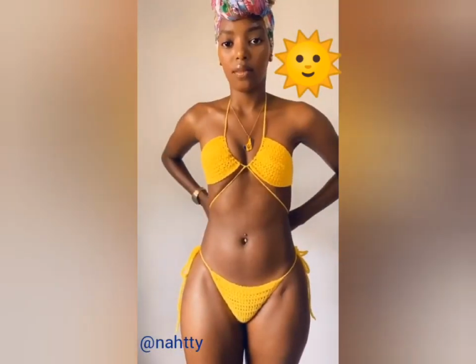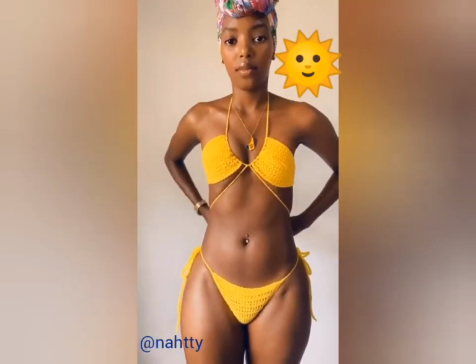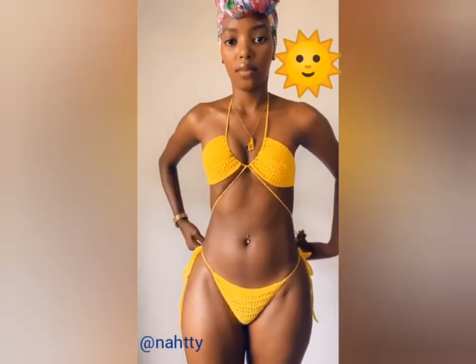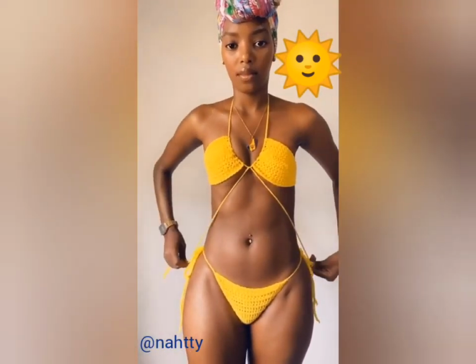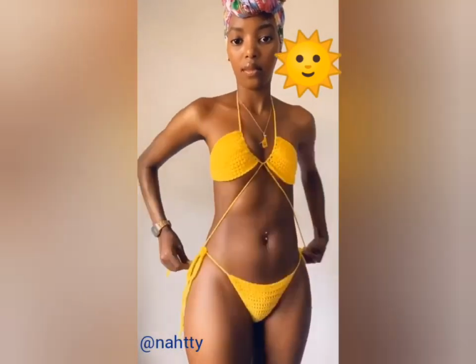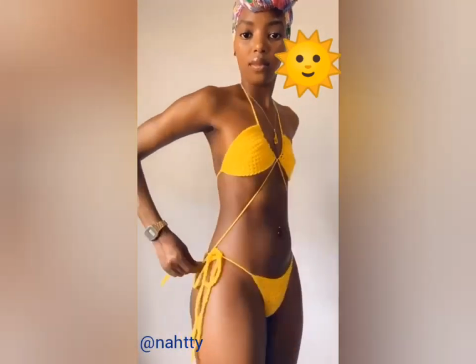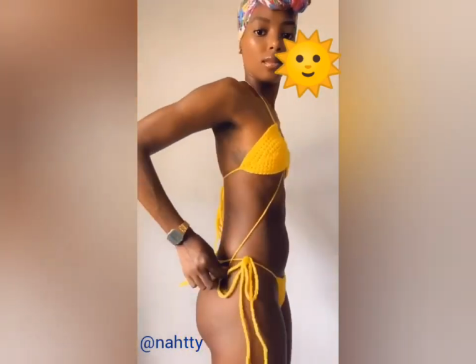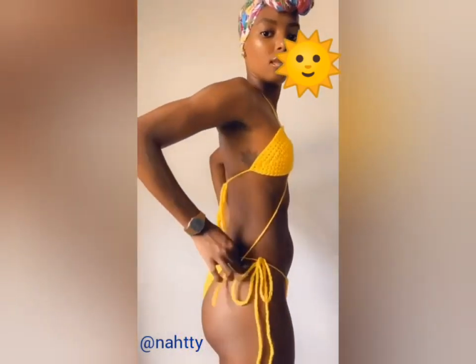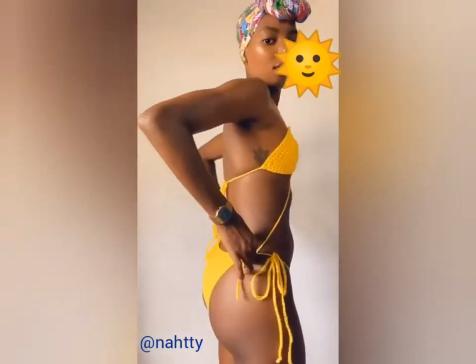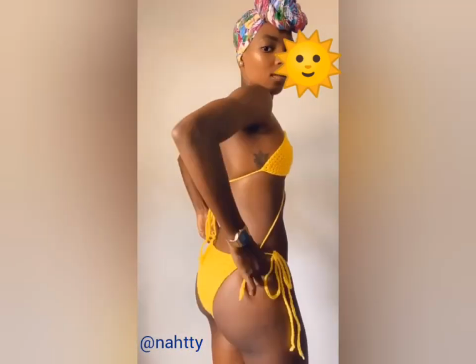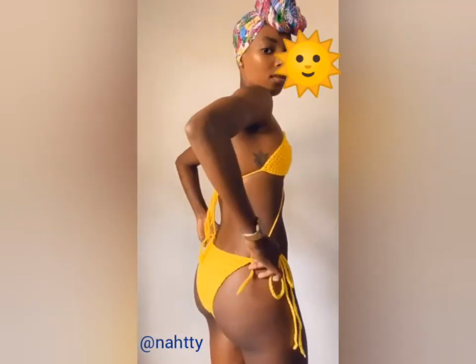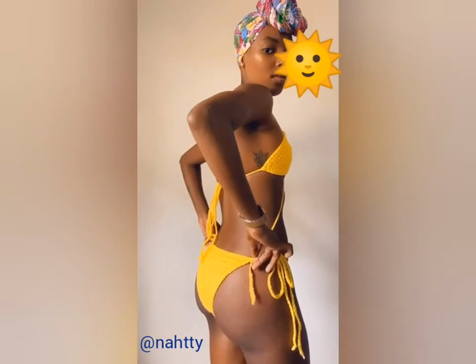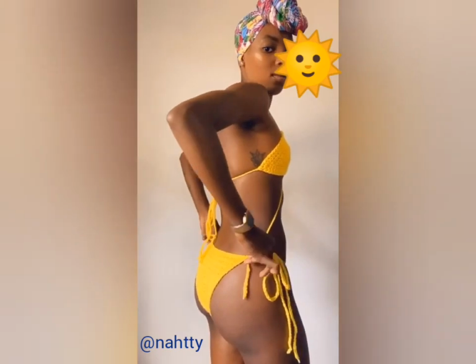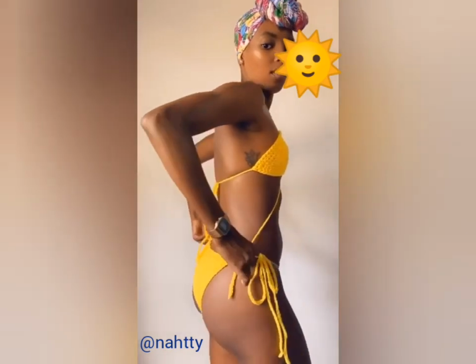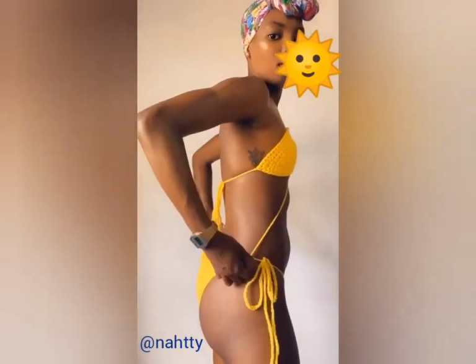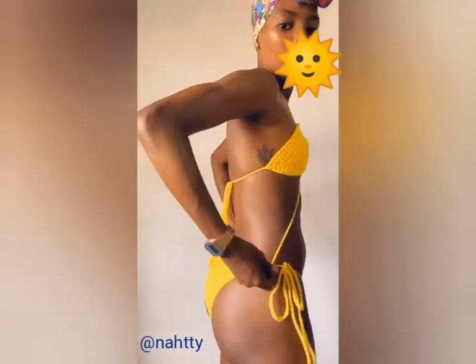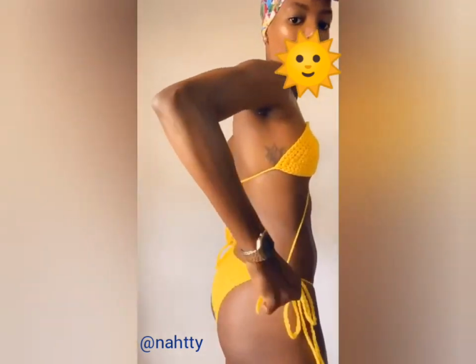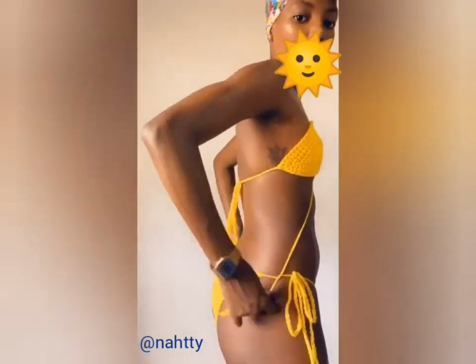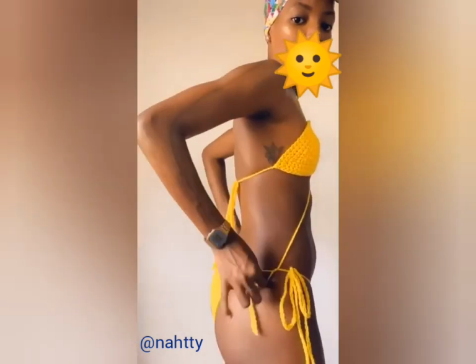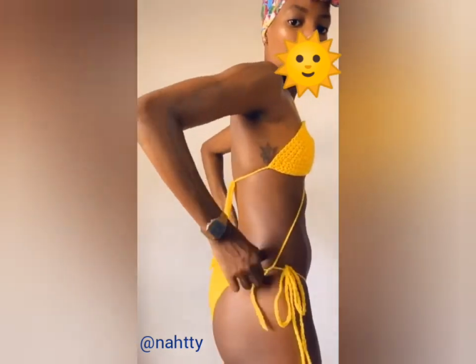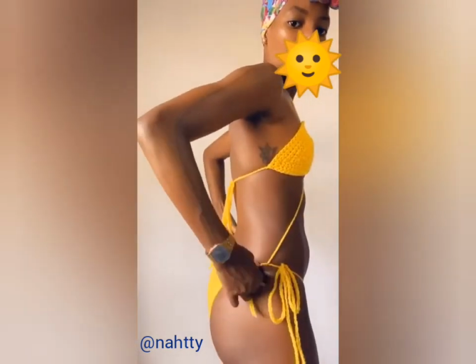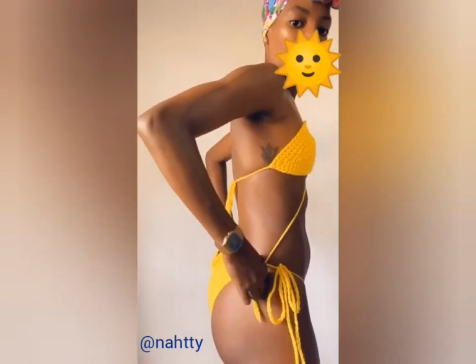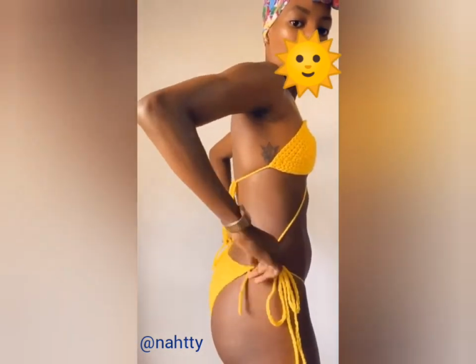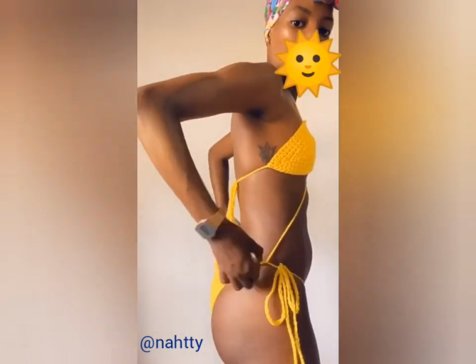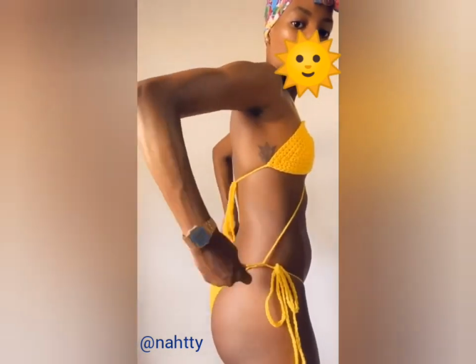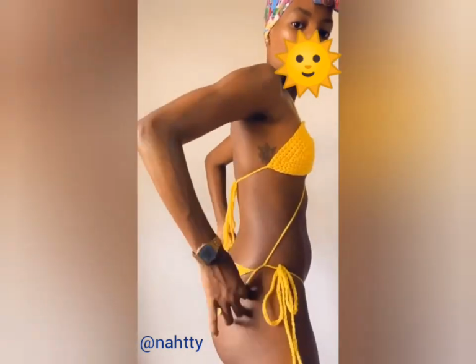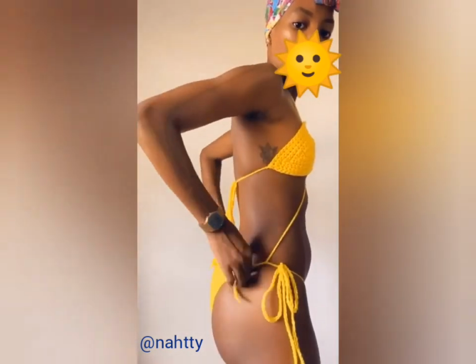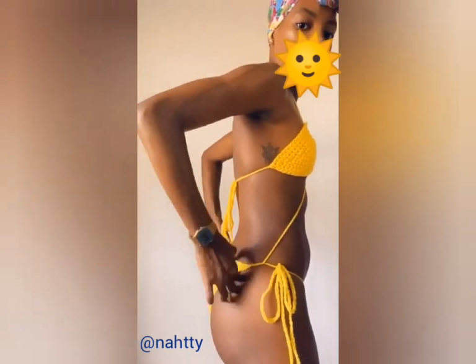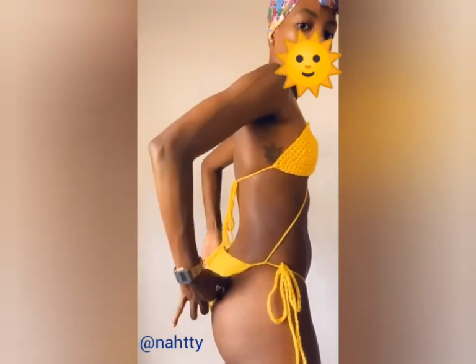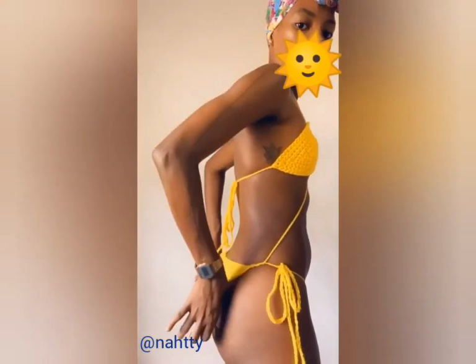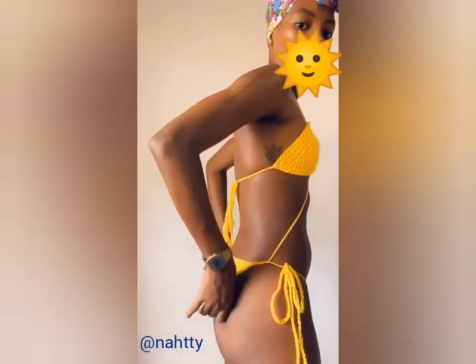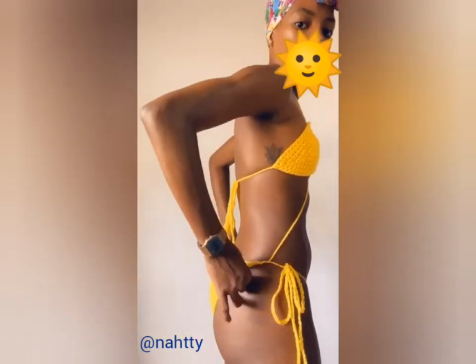Or you can undo the bow and tie those strings around your back for additional shape, or tuck the ends into the bikini bottom to hide them.